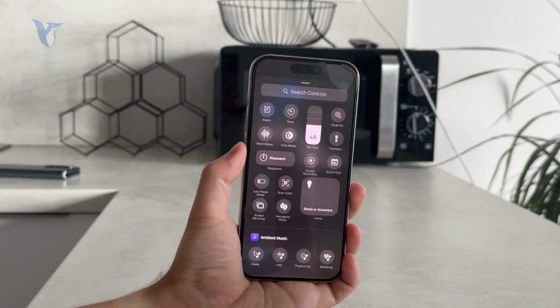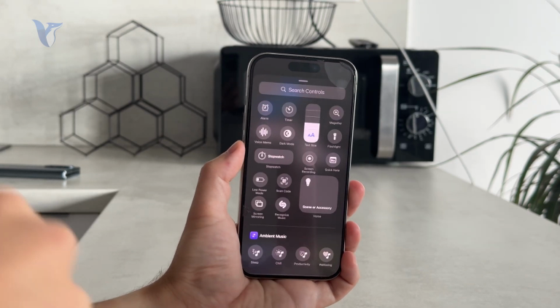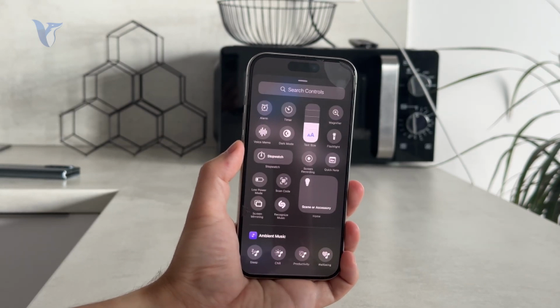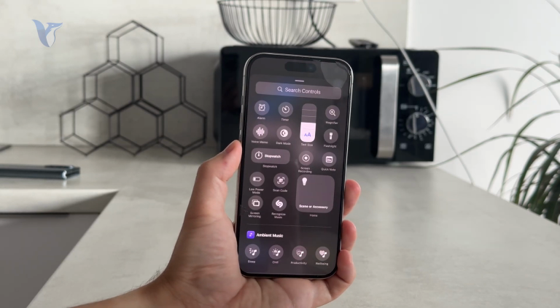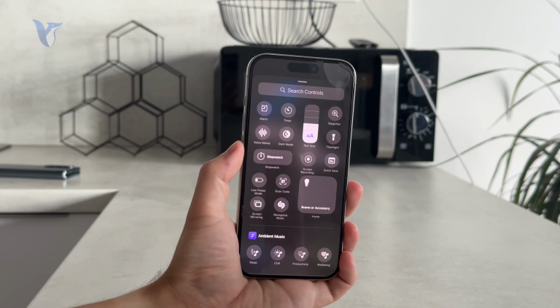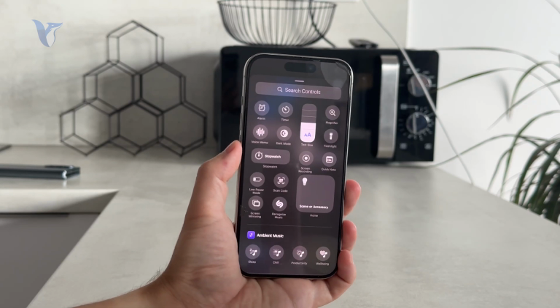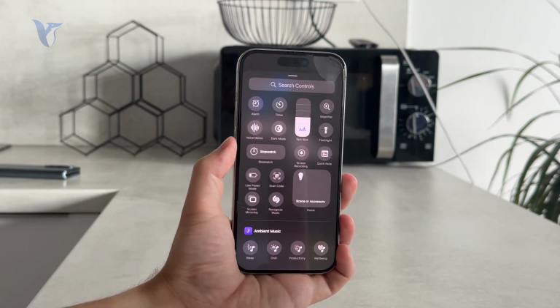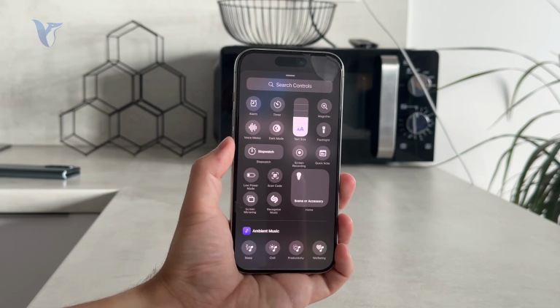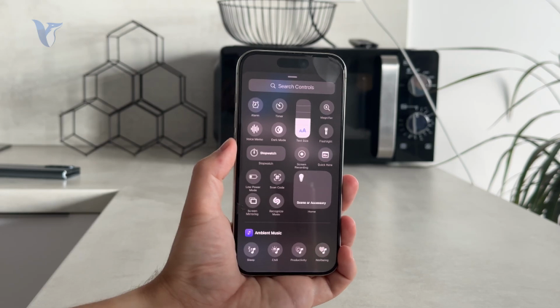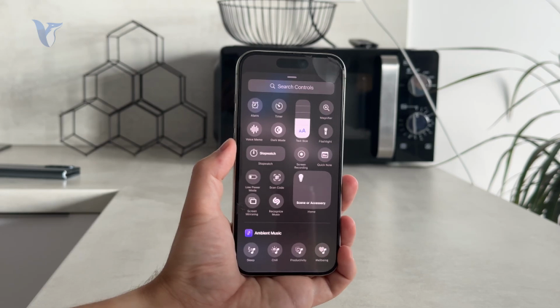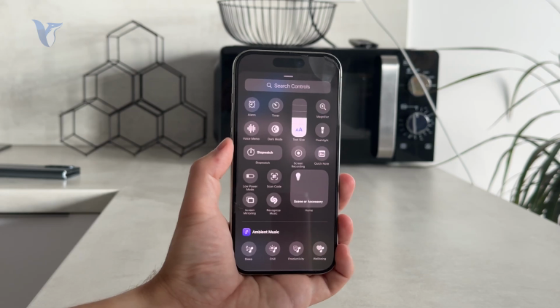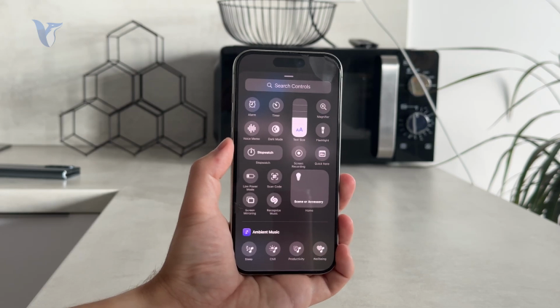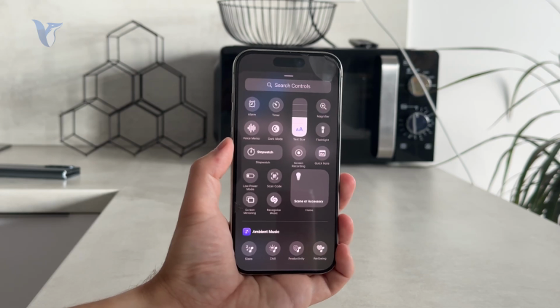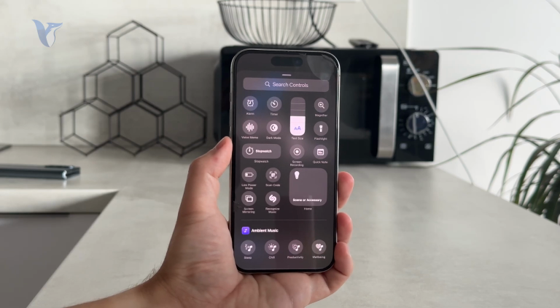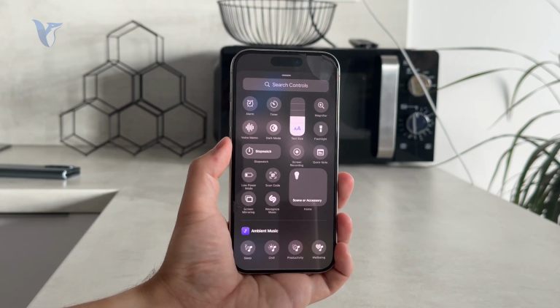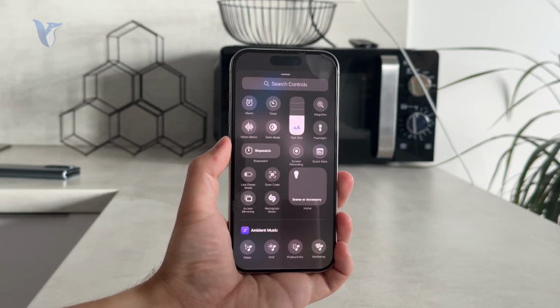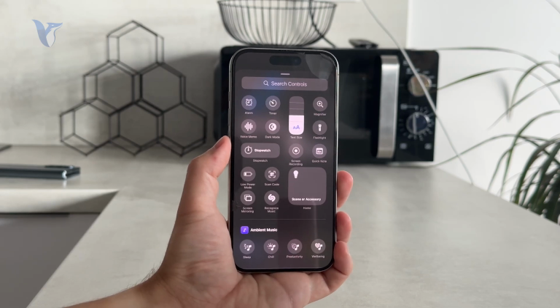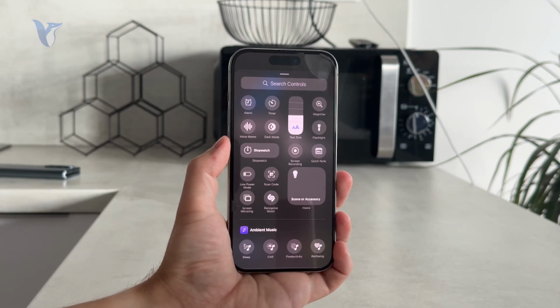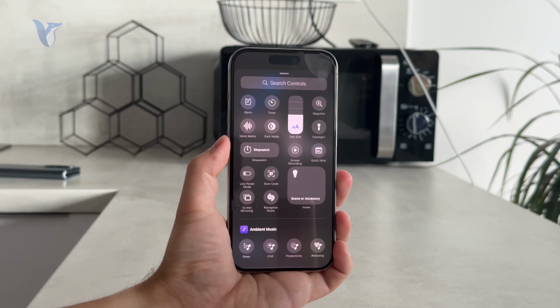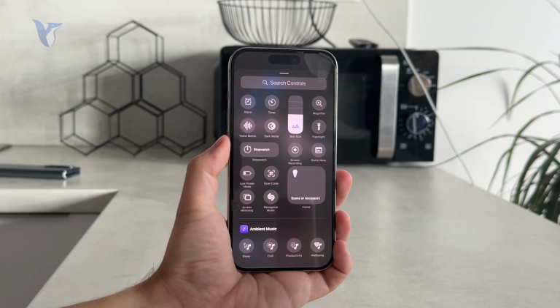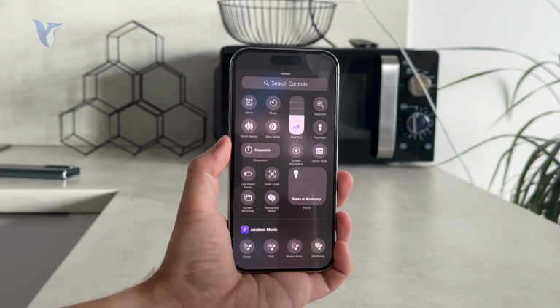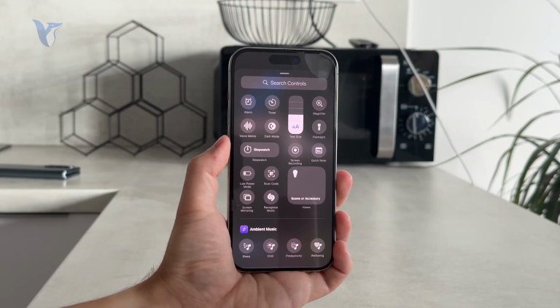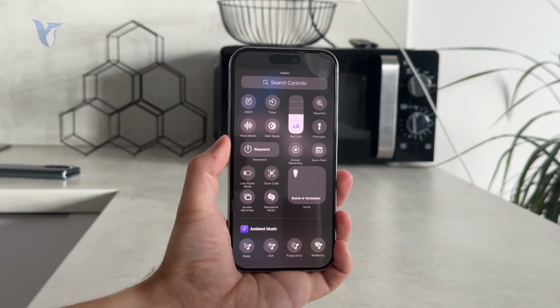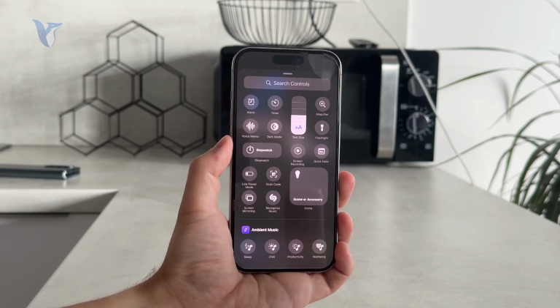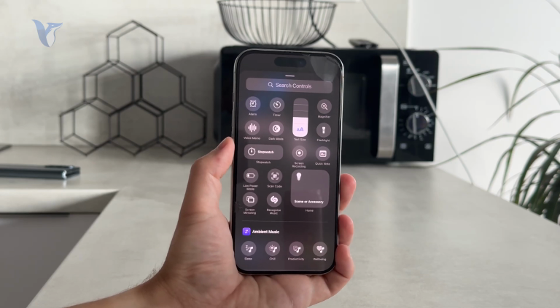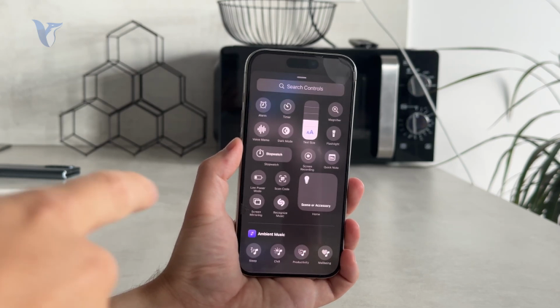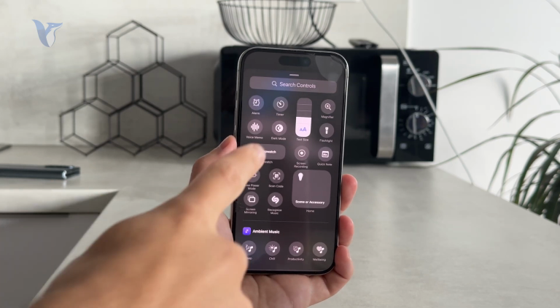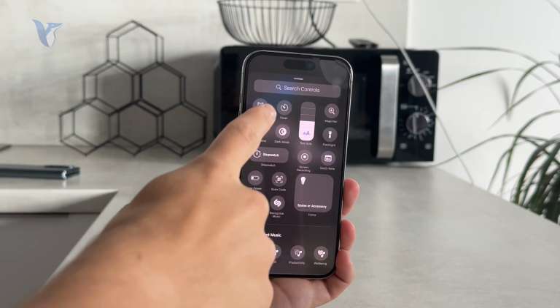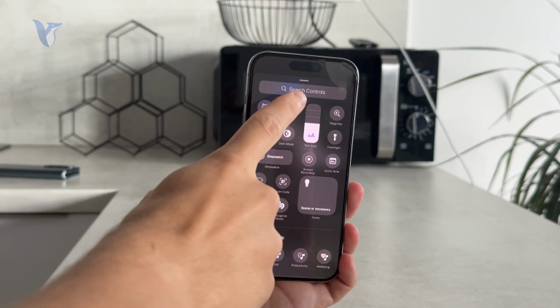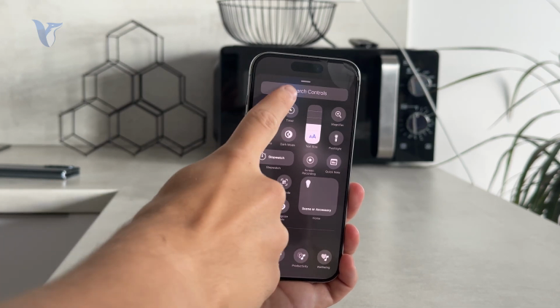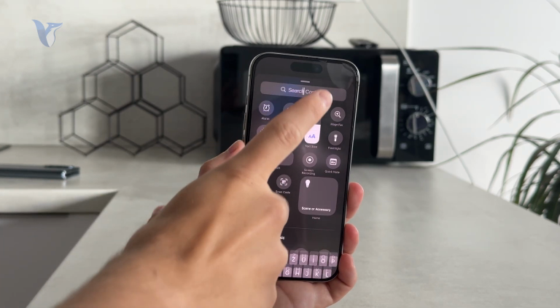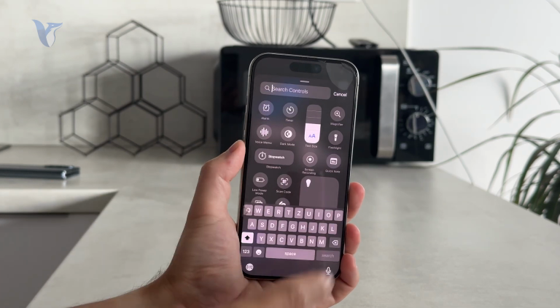From here you can obviously go through the controls one by one, but I recommend you just use the search as it saves time.